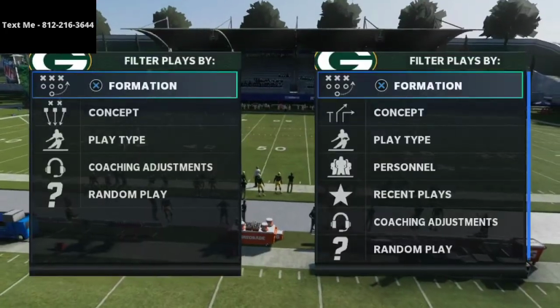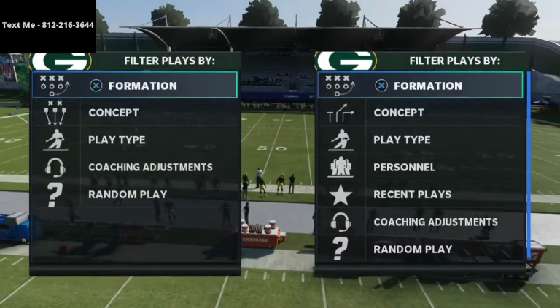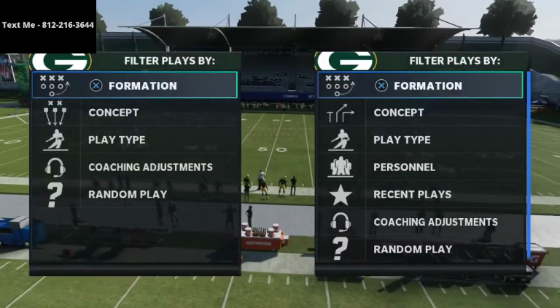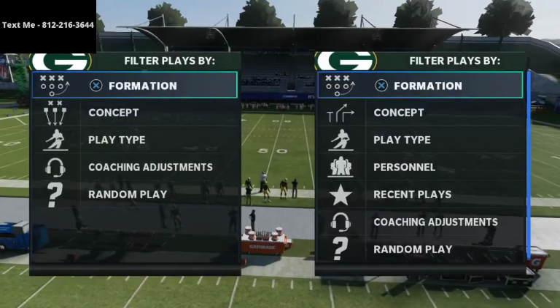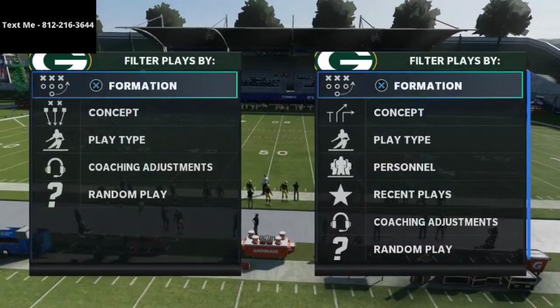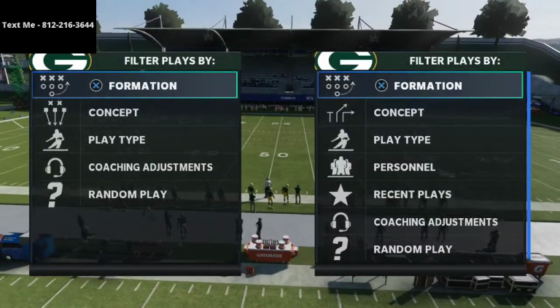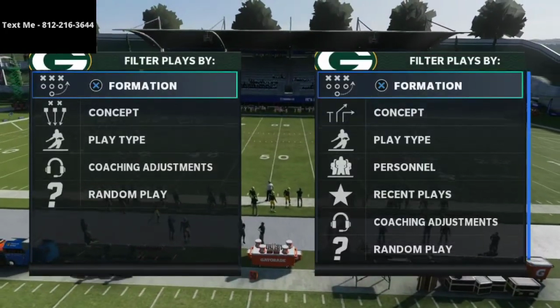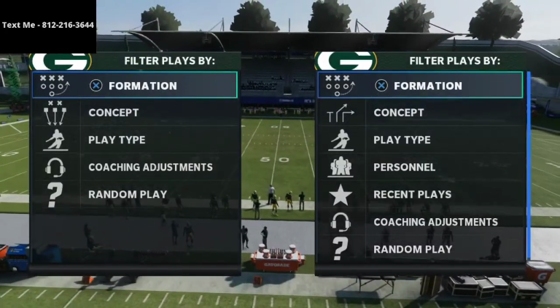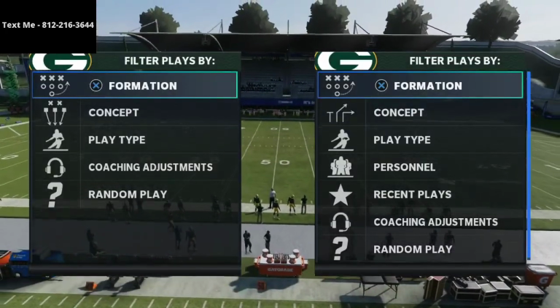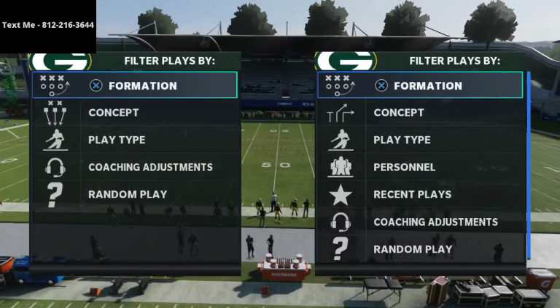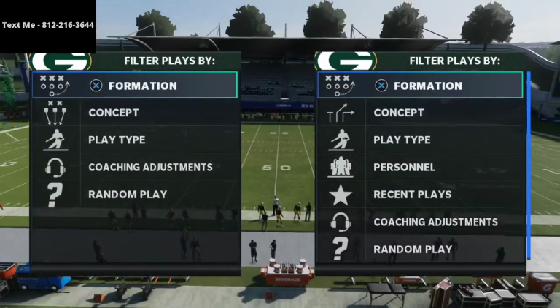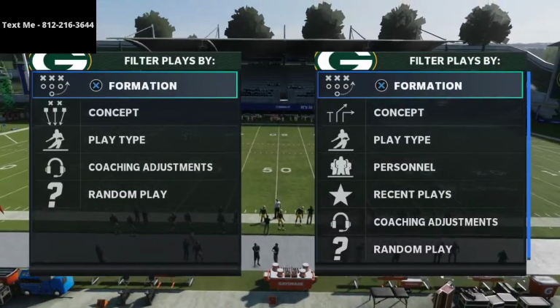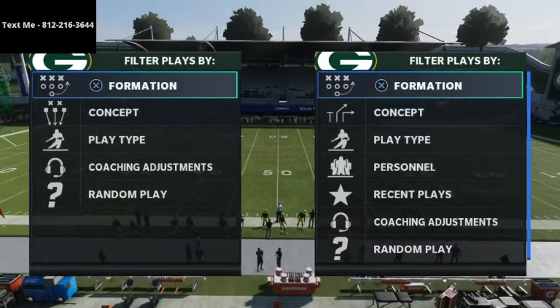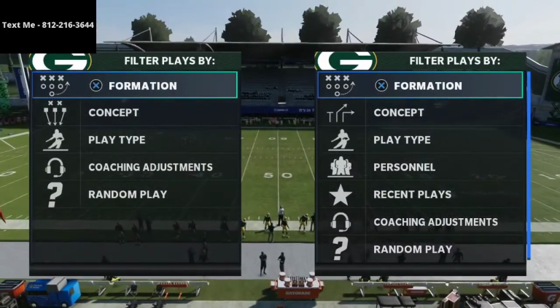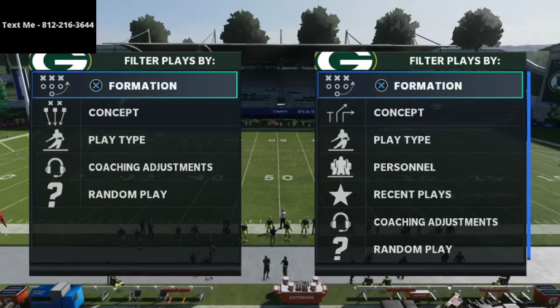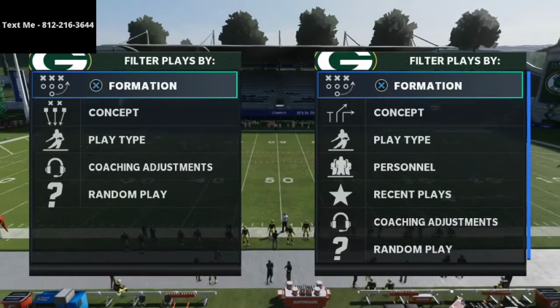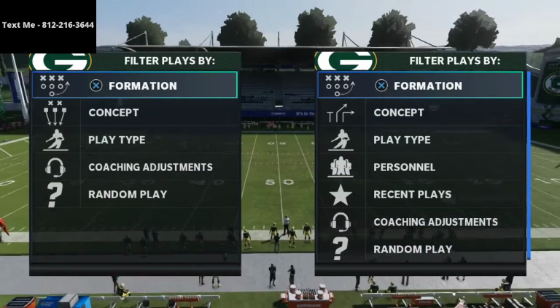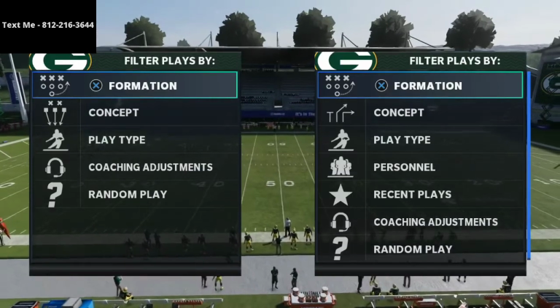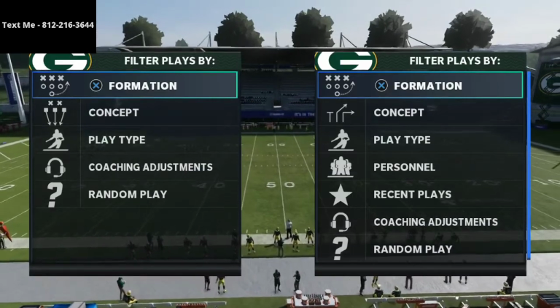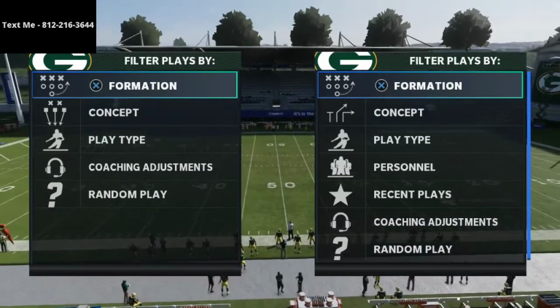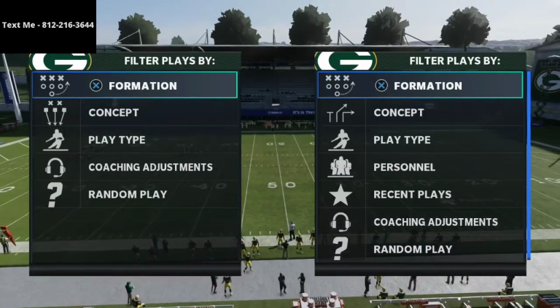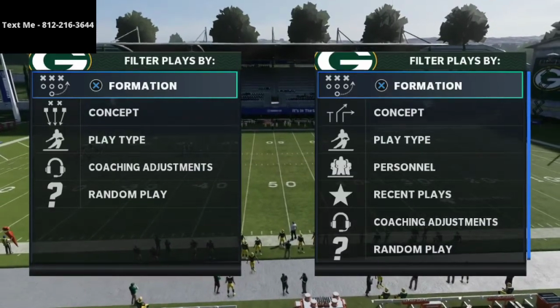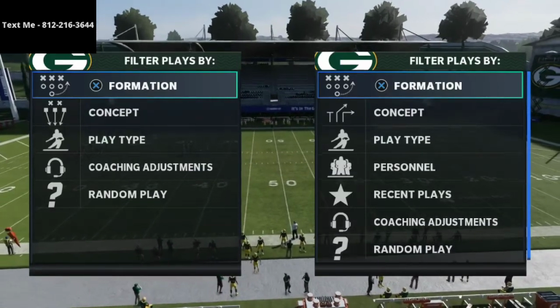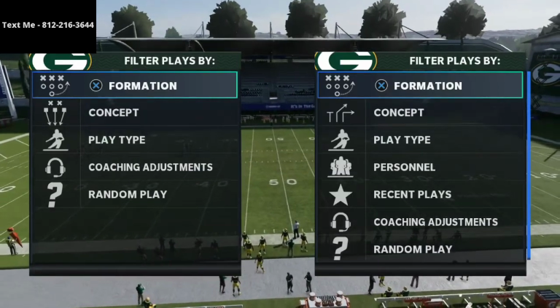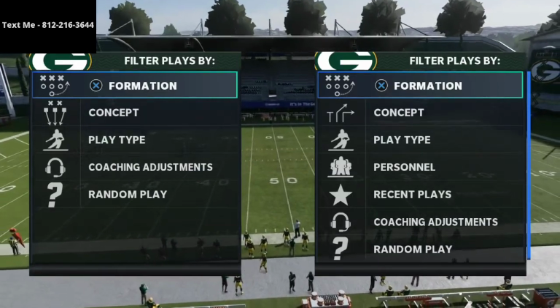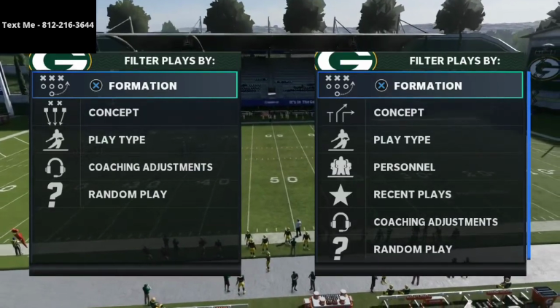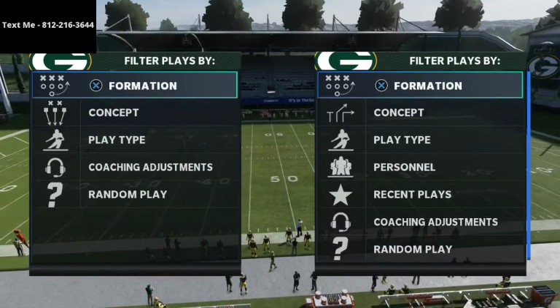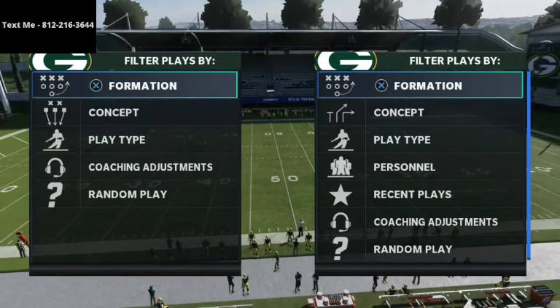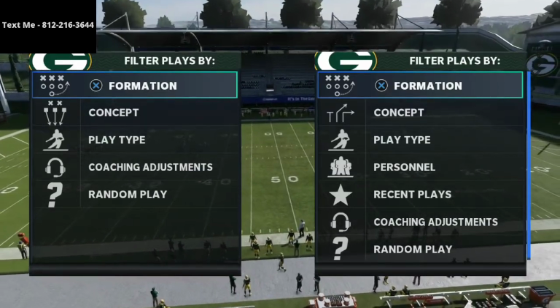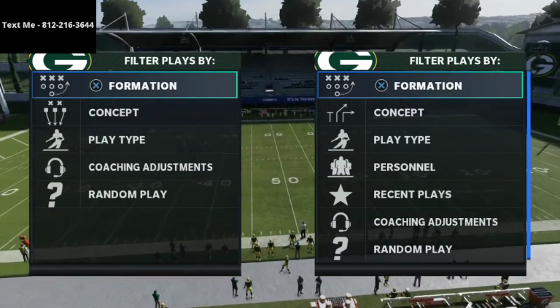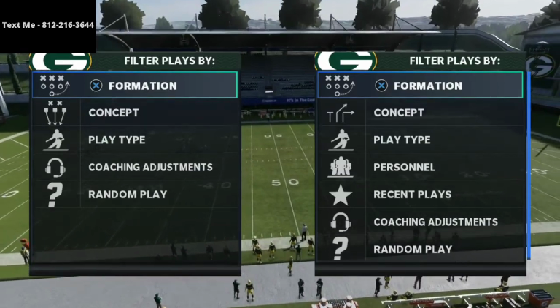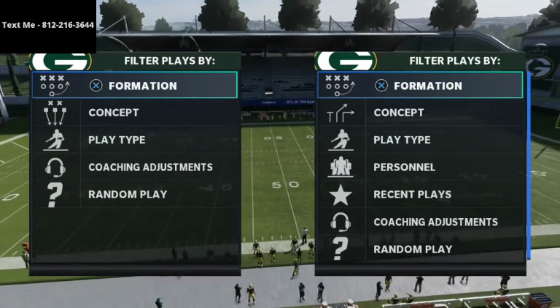In this video I'm going to be showing you how to stop the U-Trips formation with cover four quarters or cover four match in Madden 21.